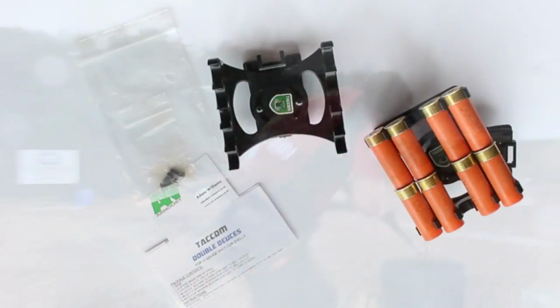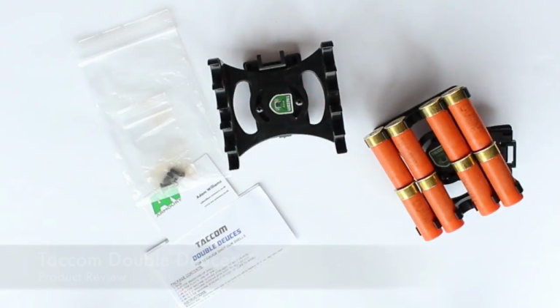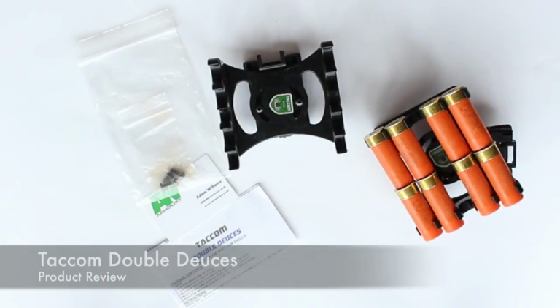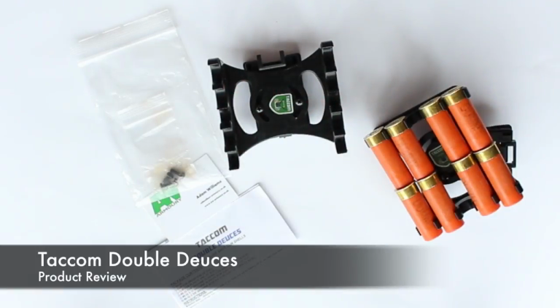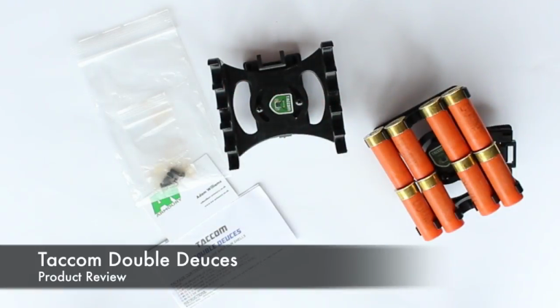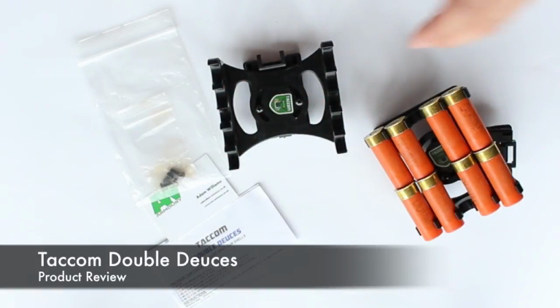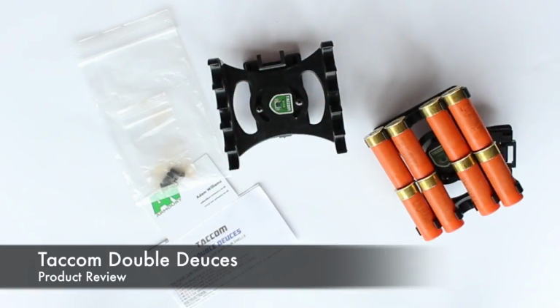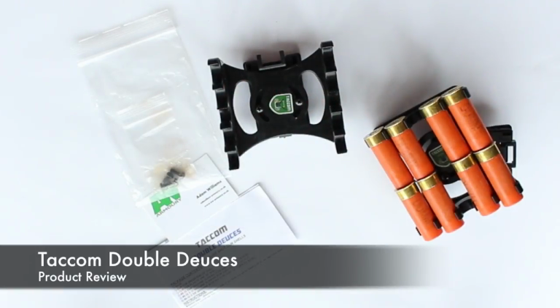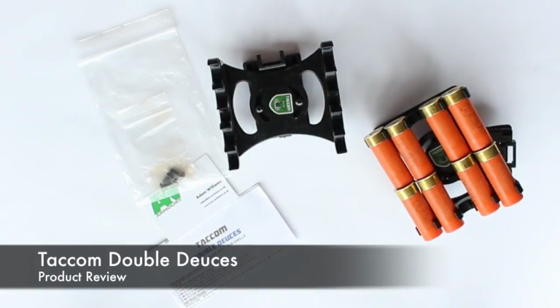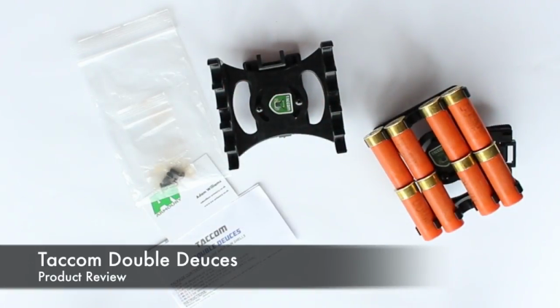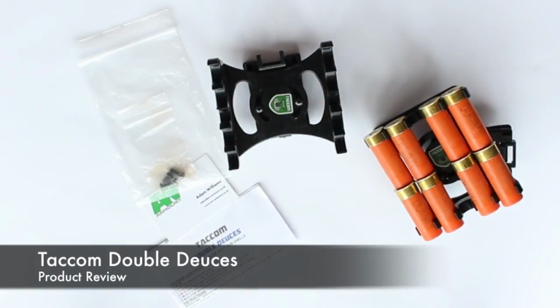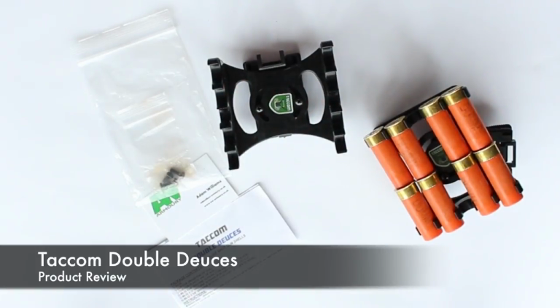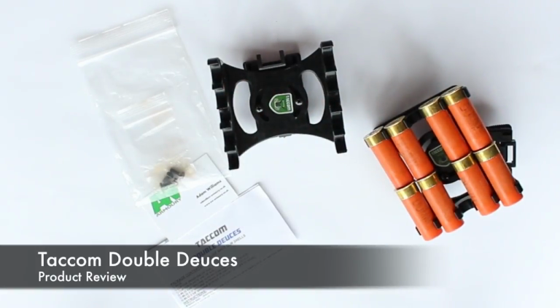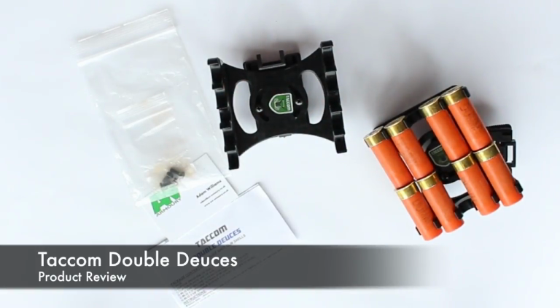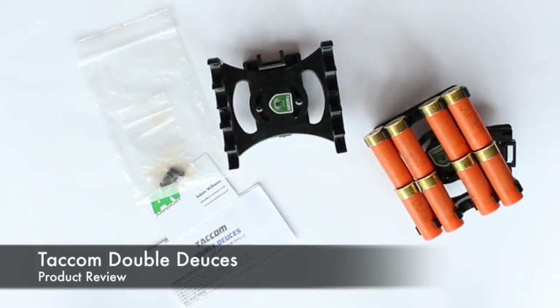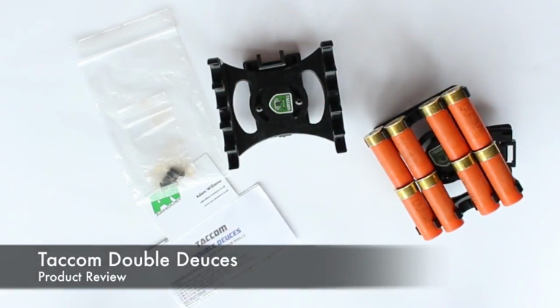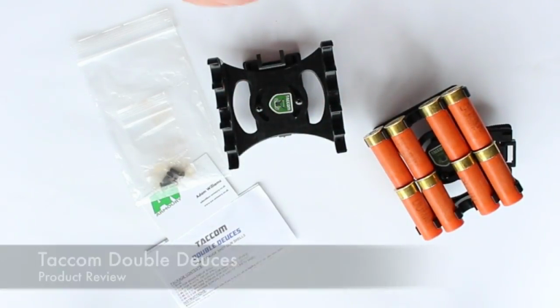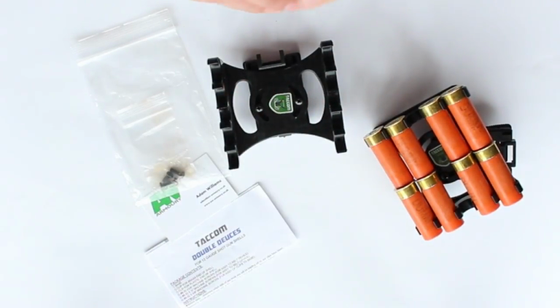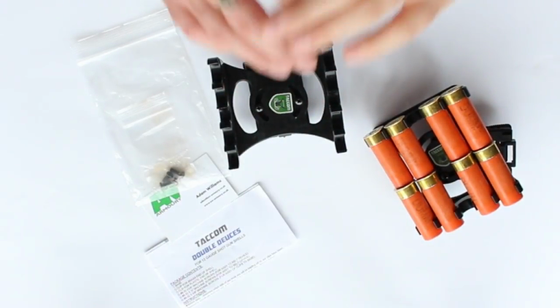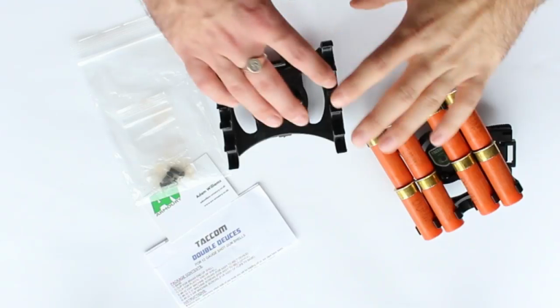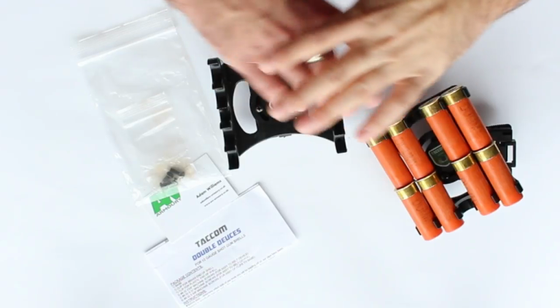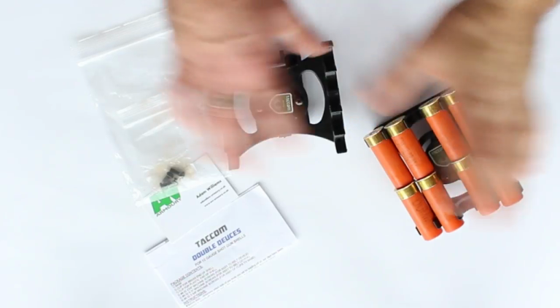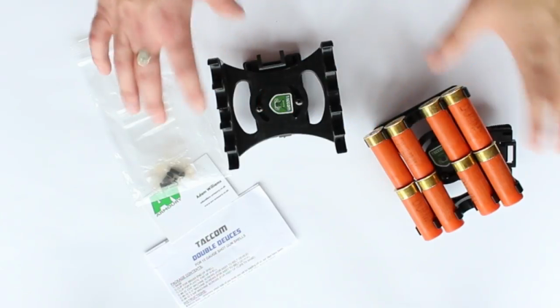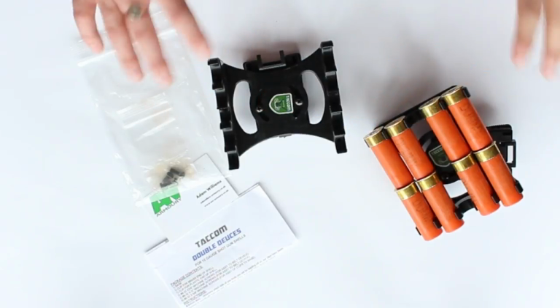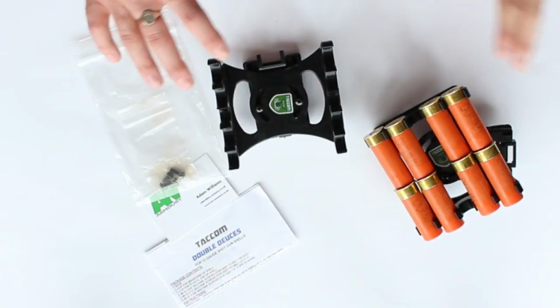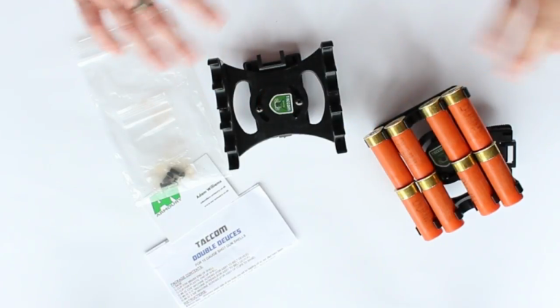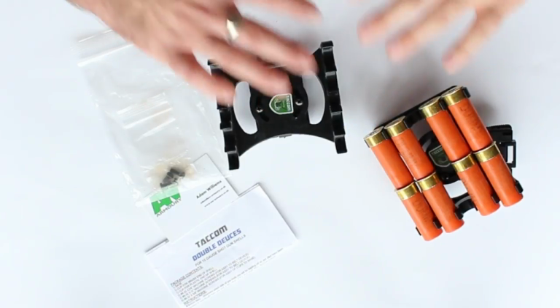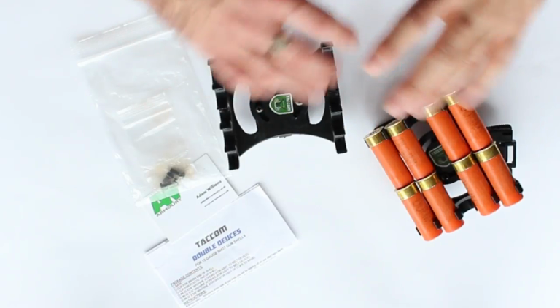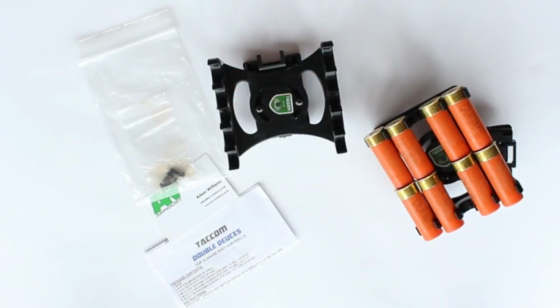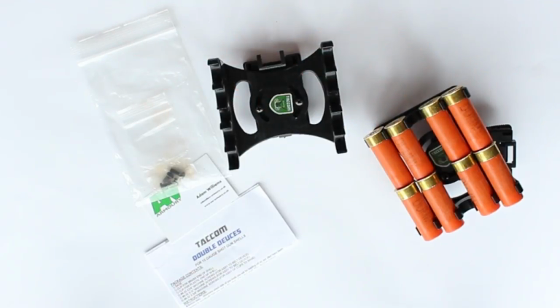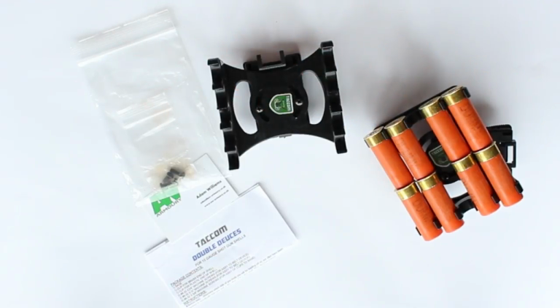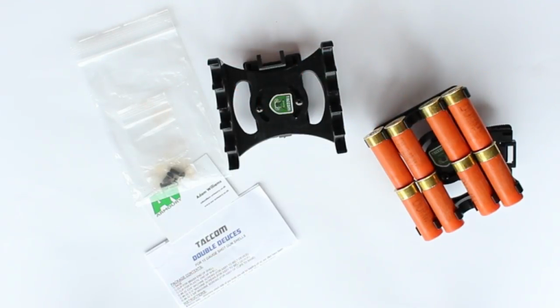Hello YouTube, this is Callum from English Shooting, and this is my product review of the Tacom Double Deuces Shotgun Shell Caddy.